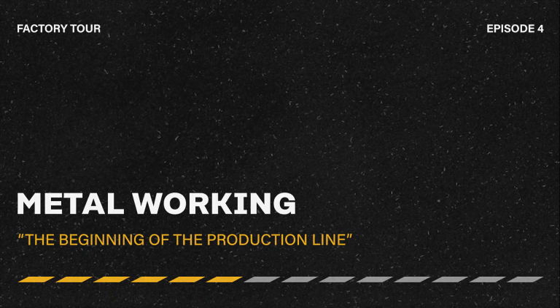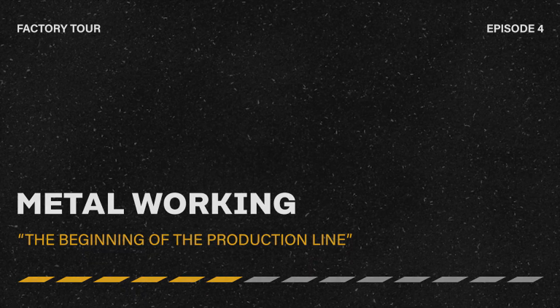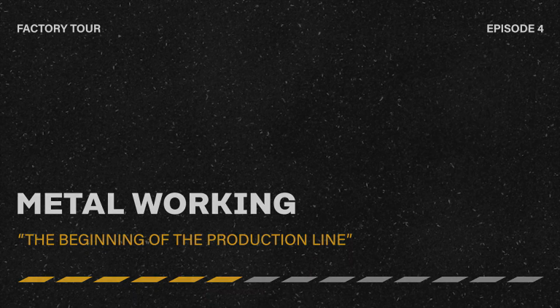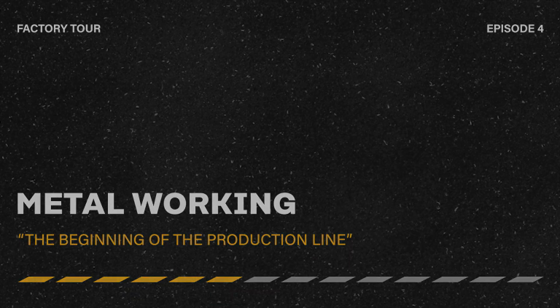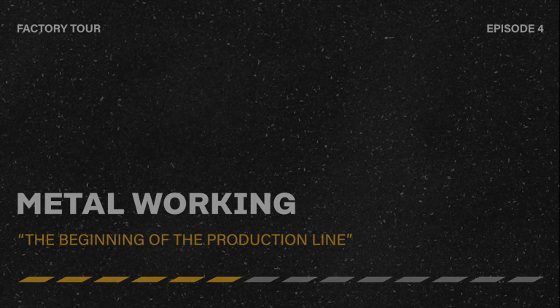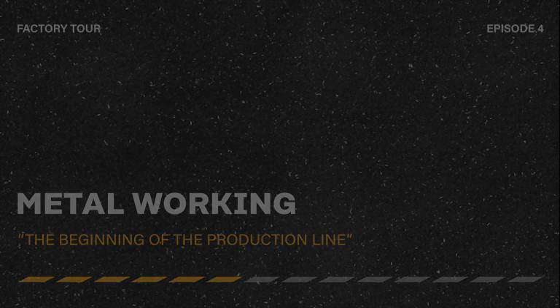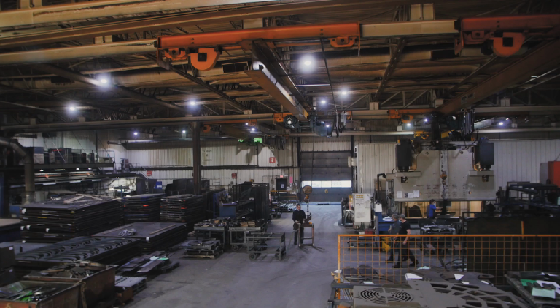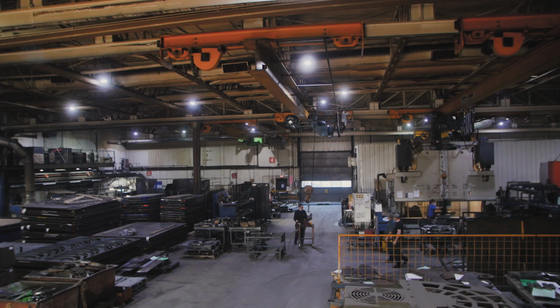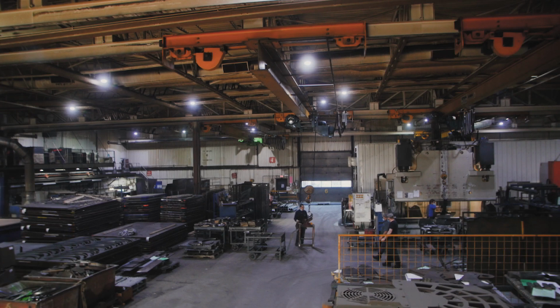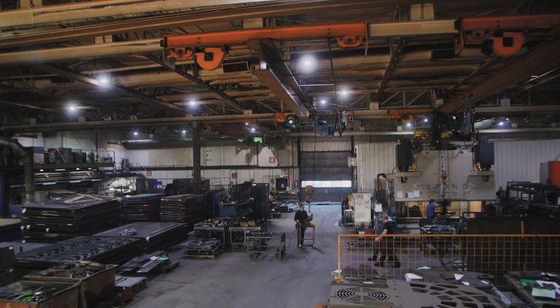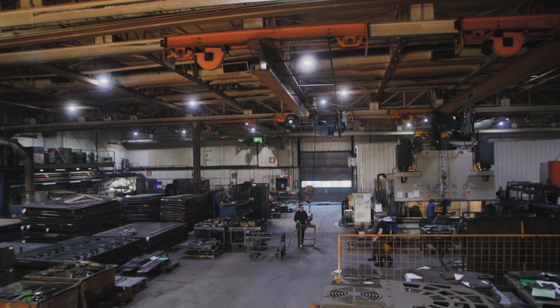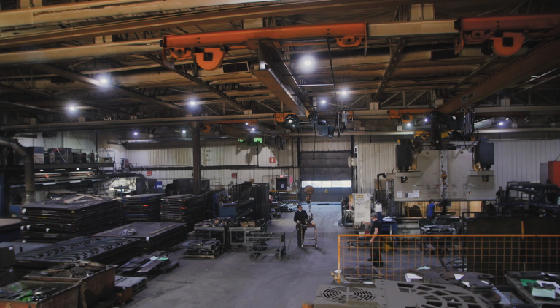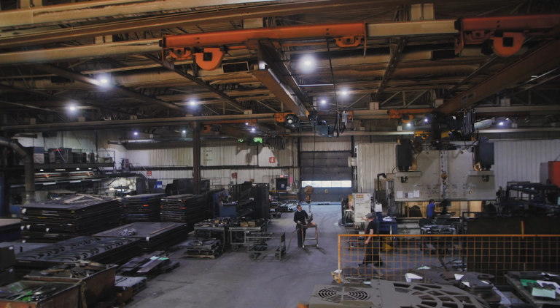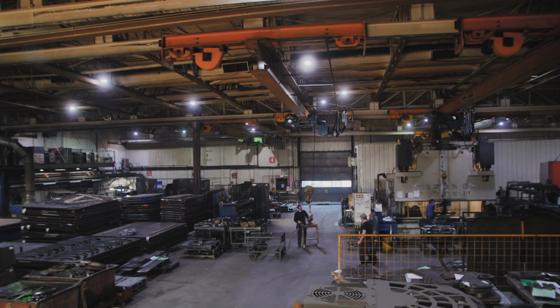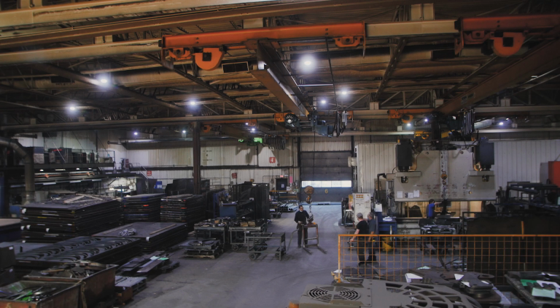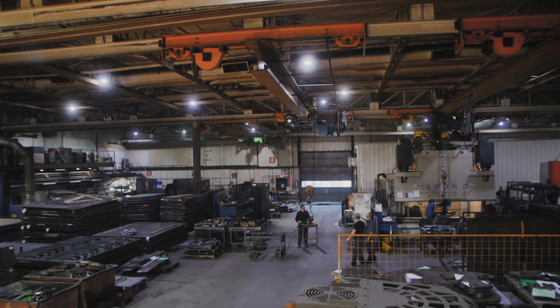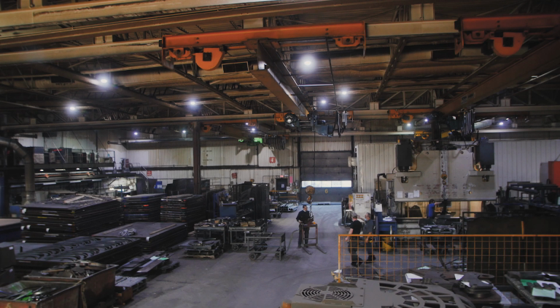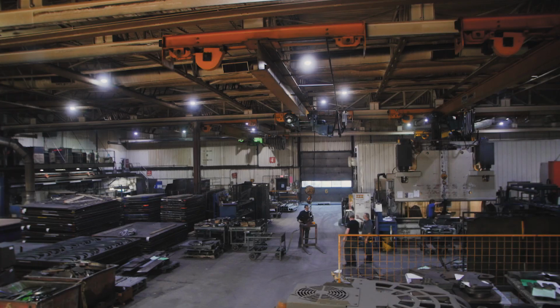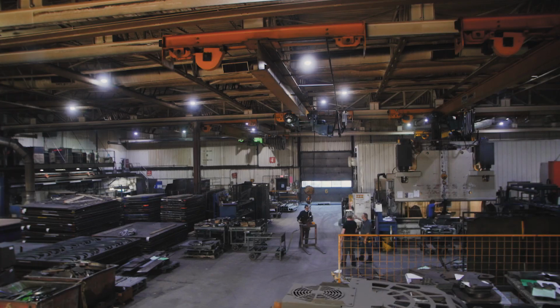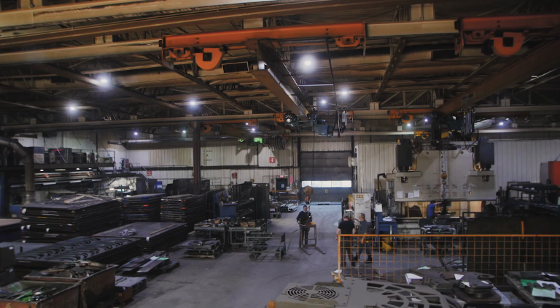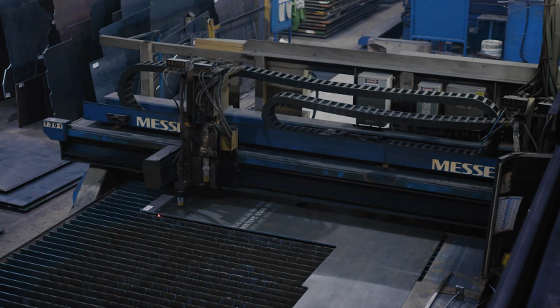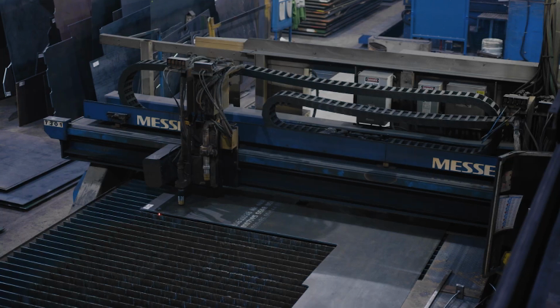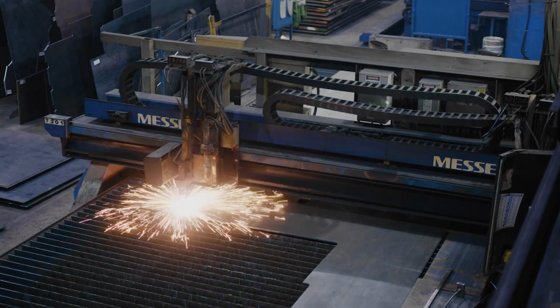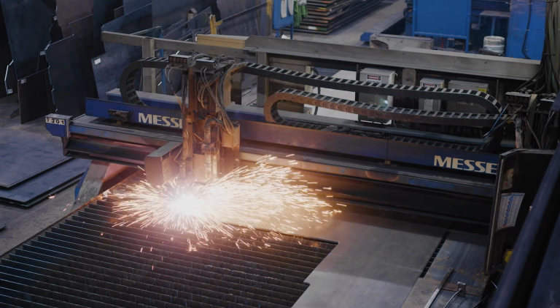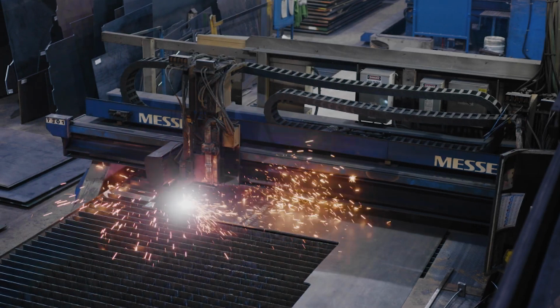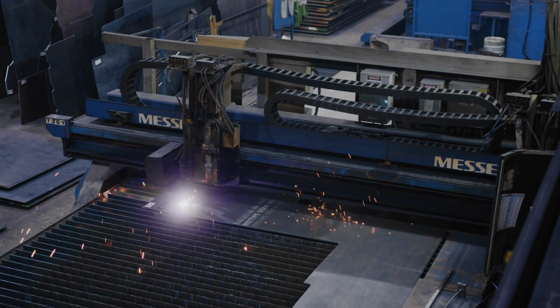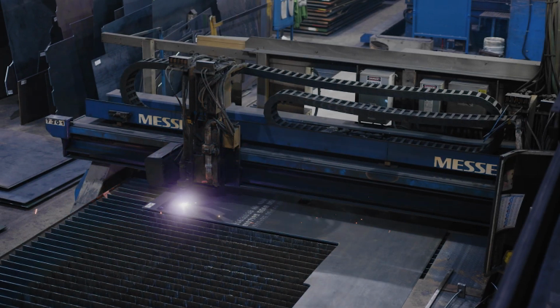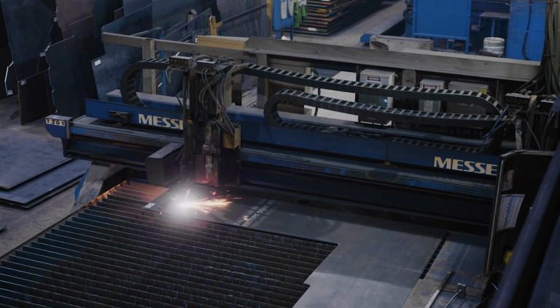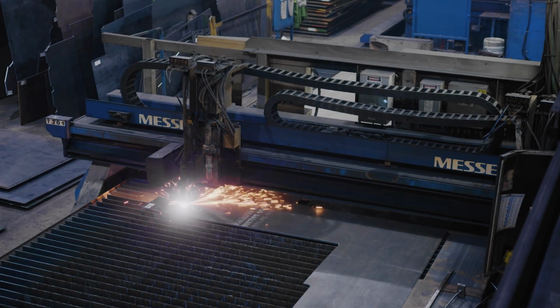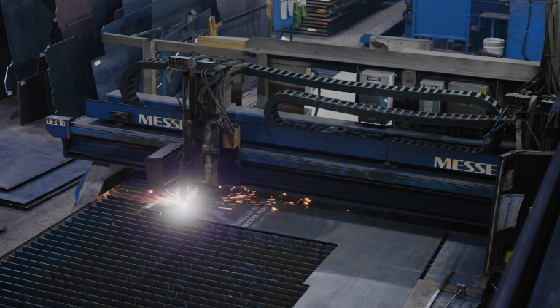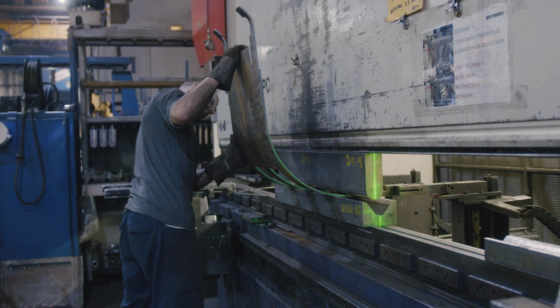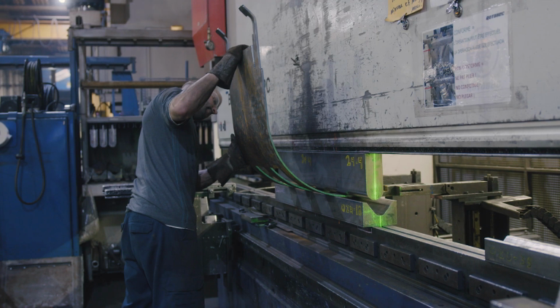In the metalworking department, there are mainly two steps: cutting and bending.